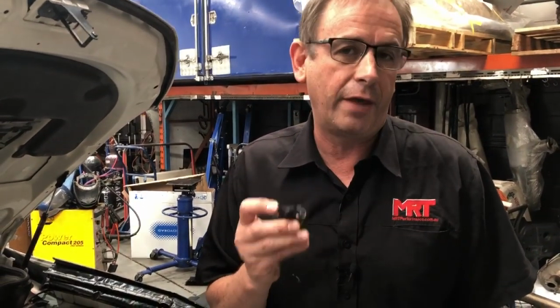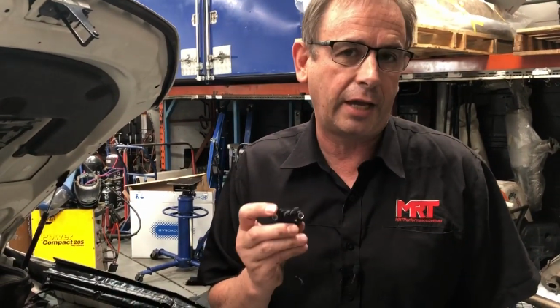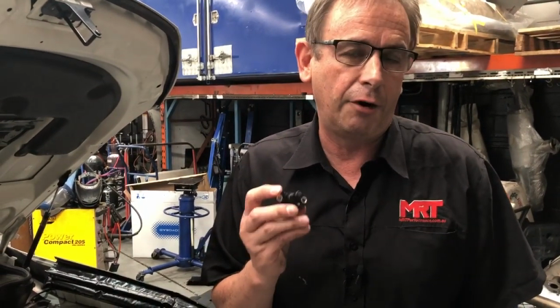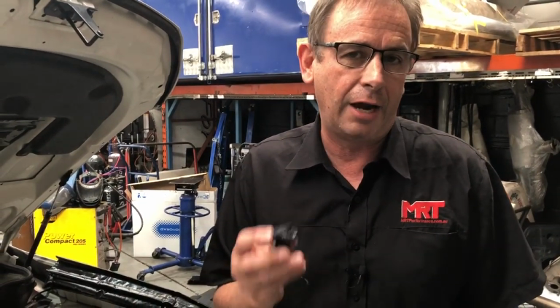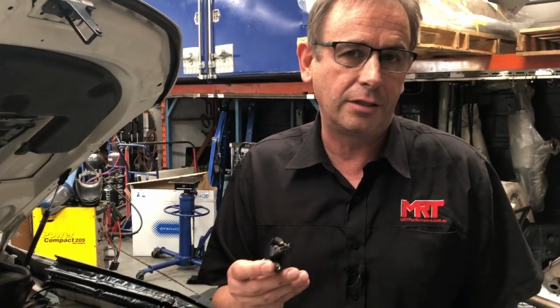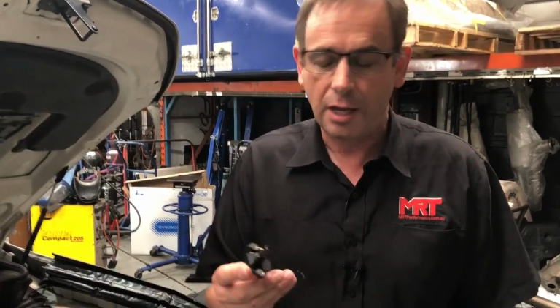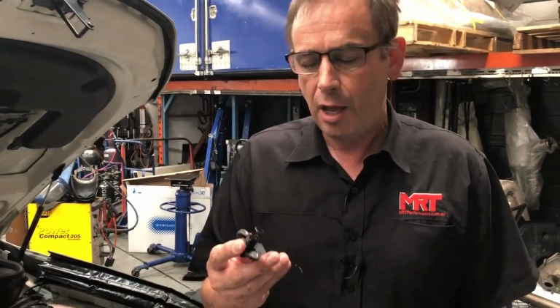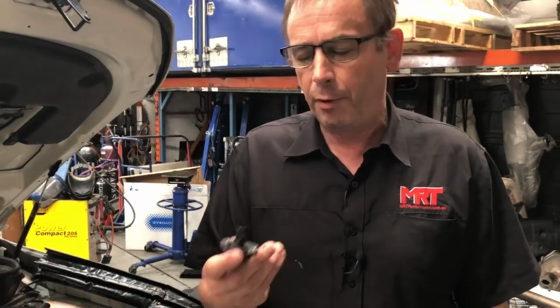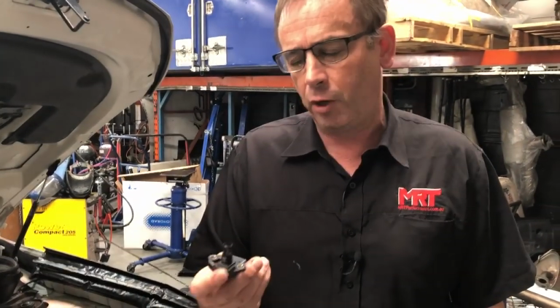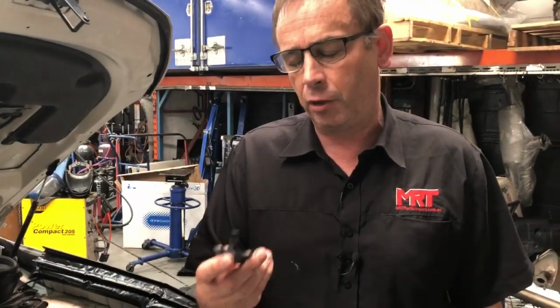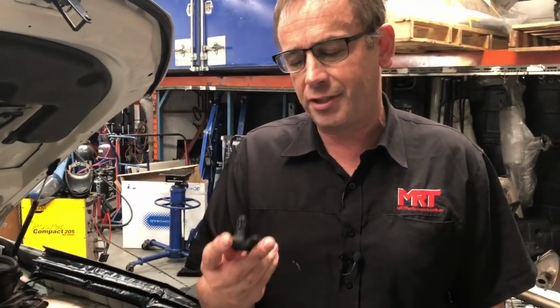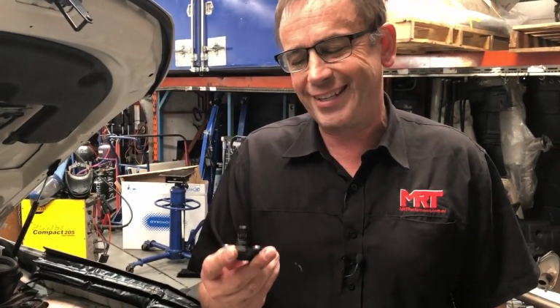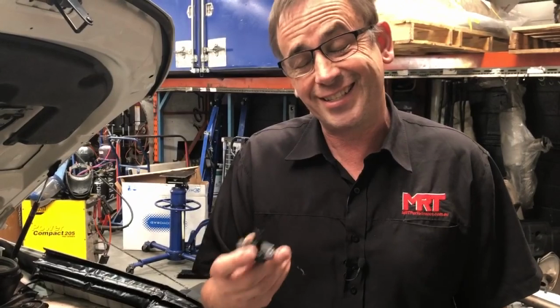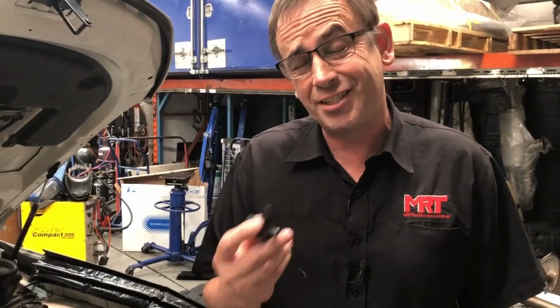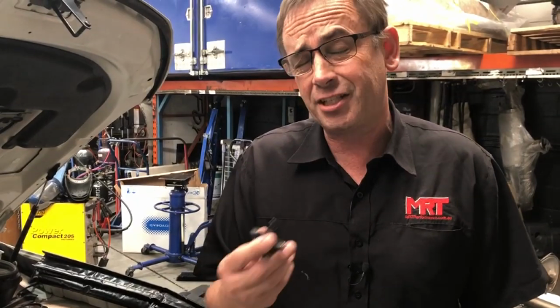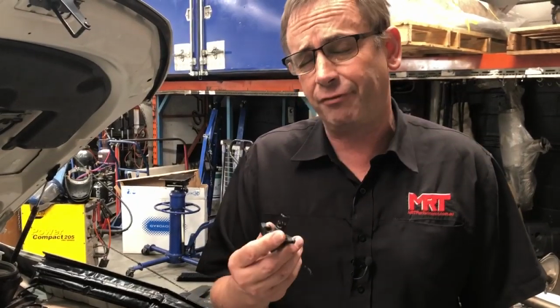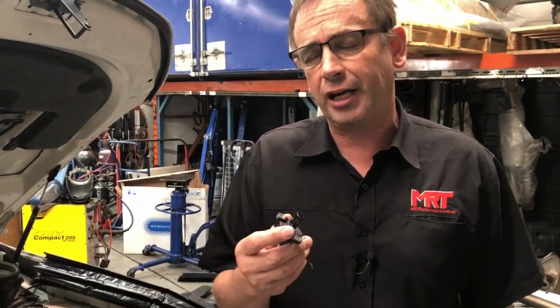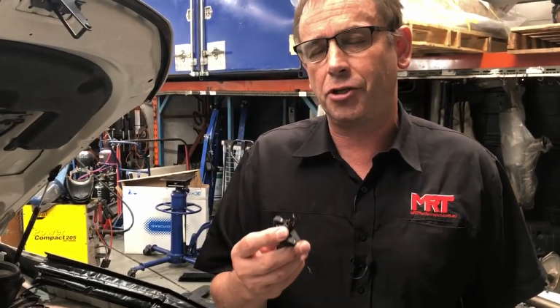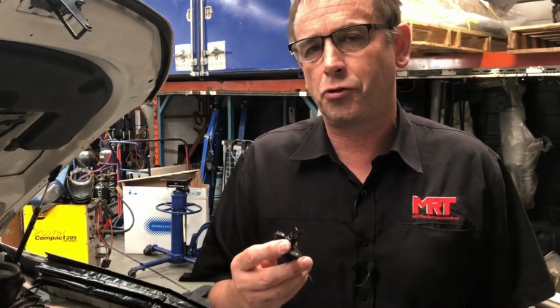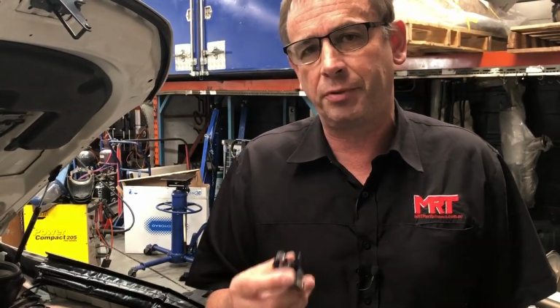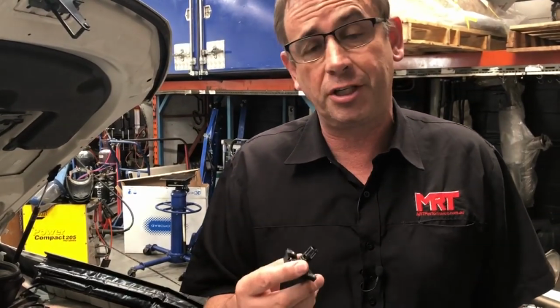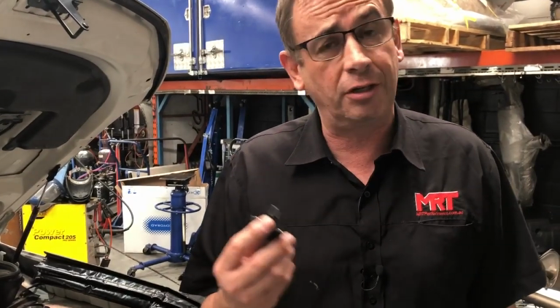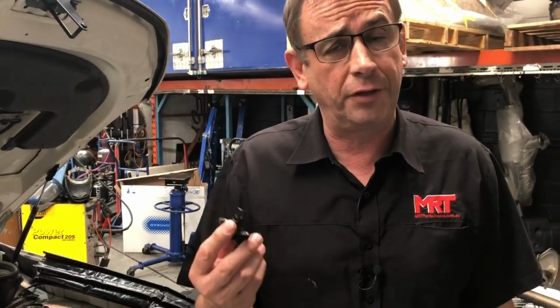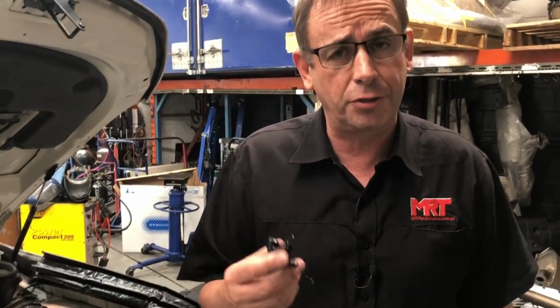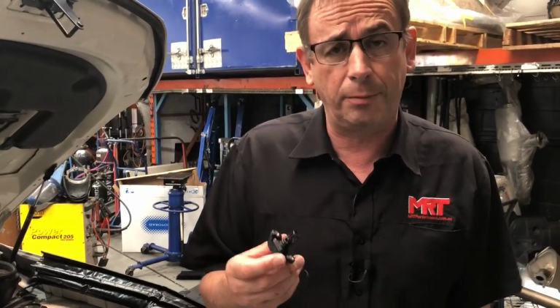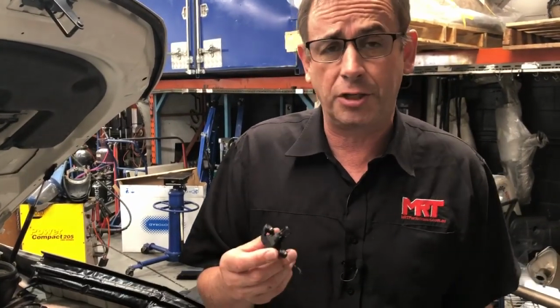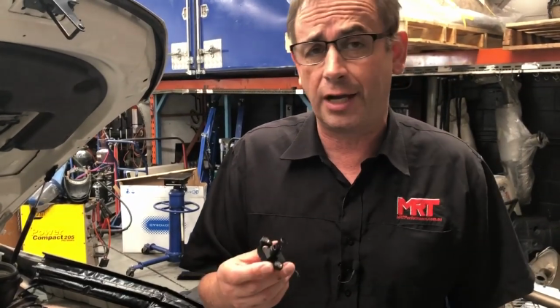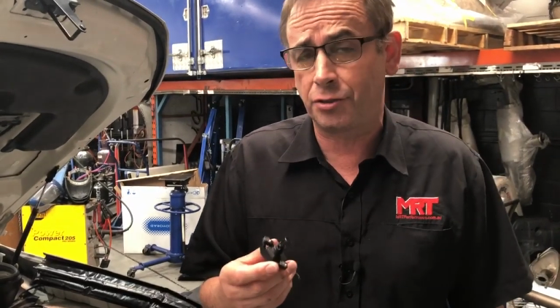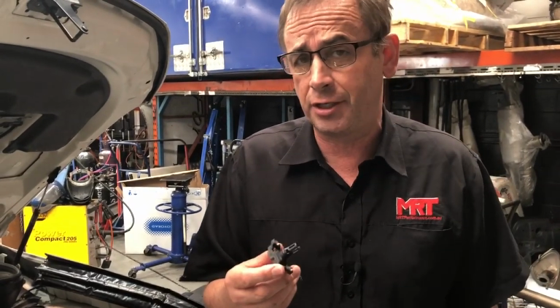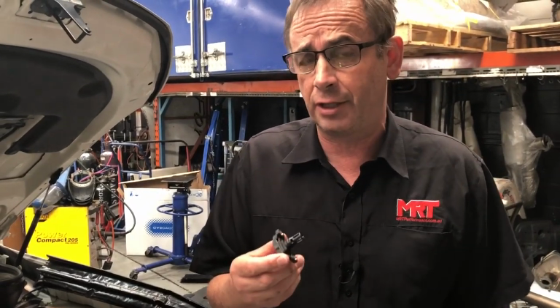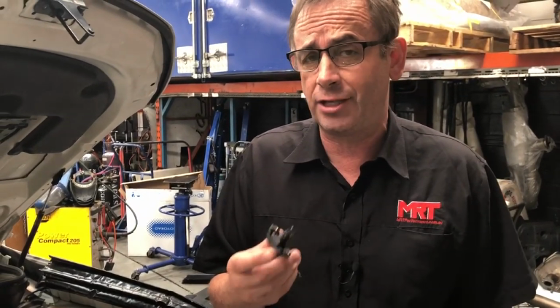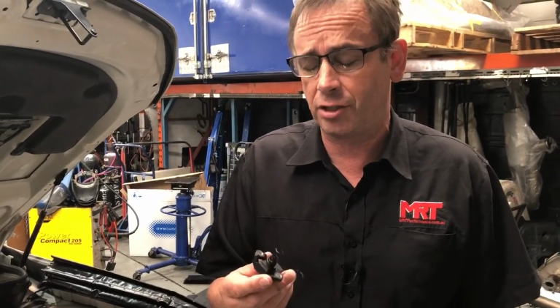Now what this does is it has a vital impact on the way the car runs, but it also sits in a very unusual position on these turbocharged diesel engines.